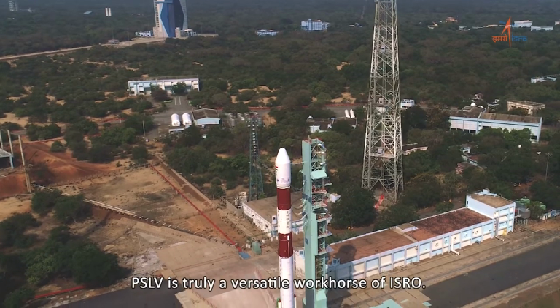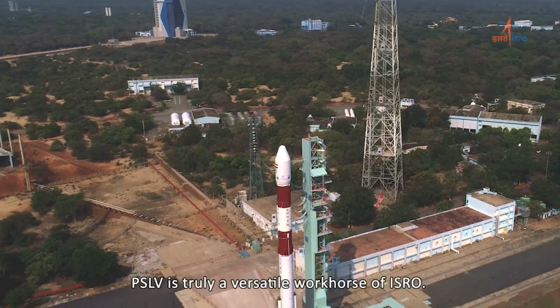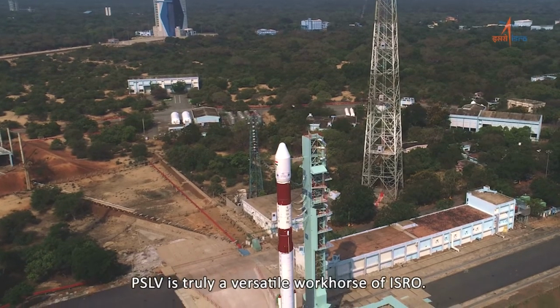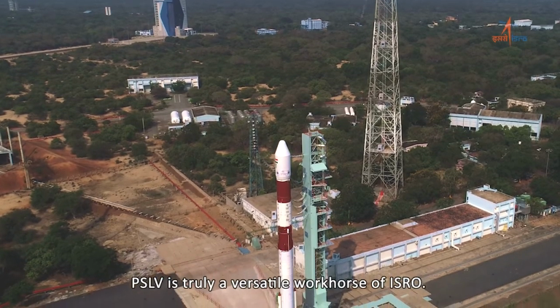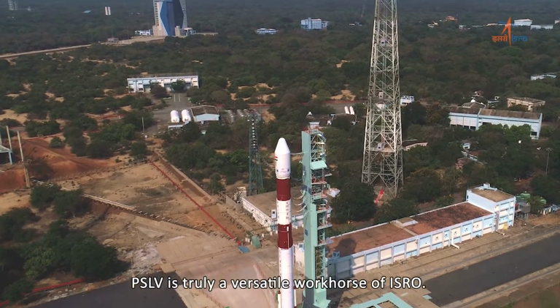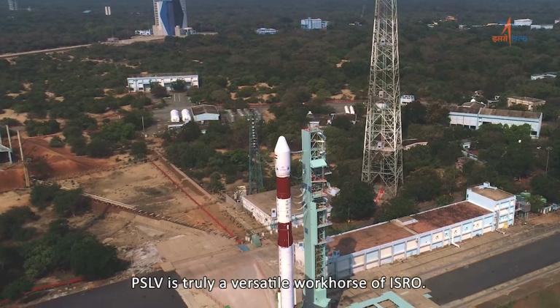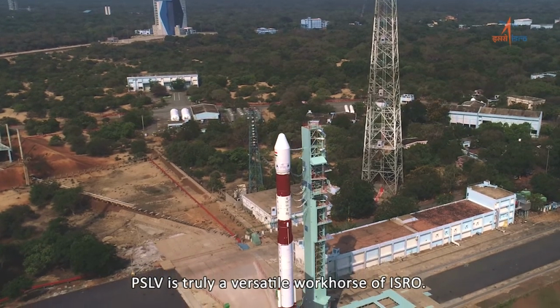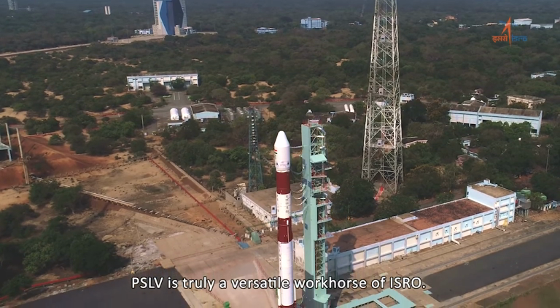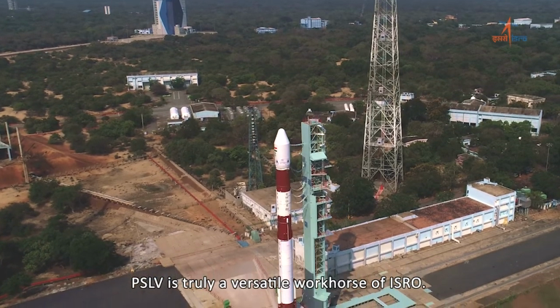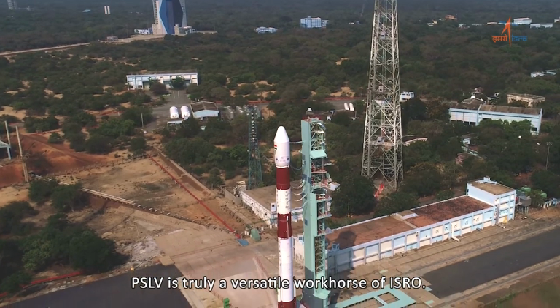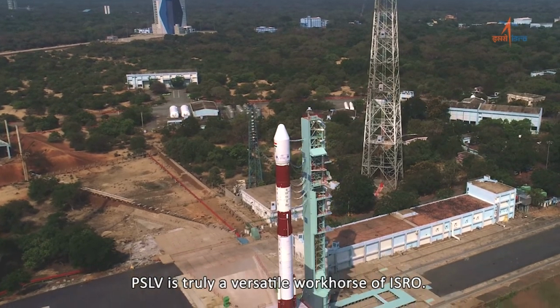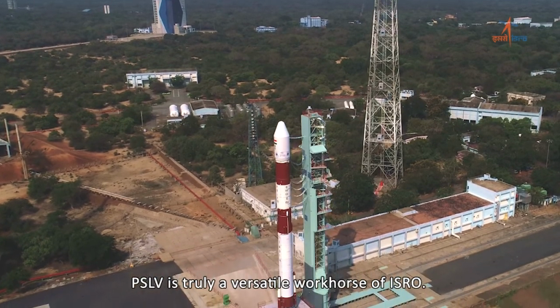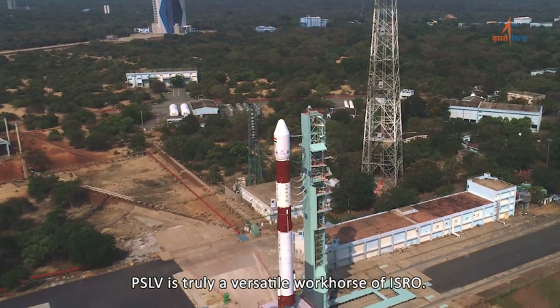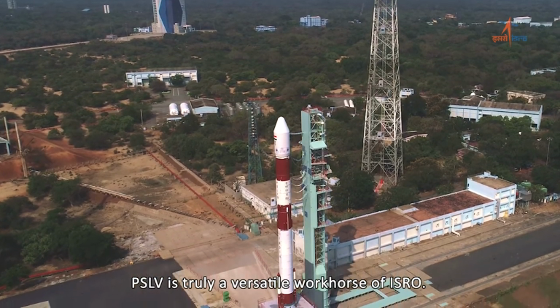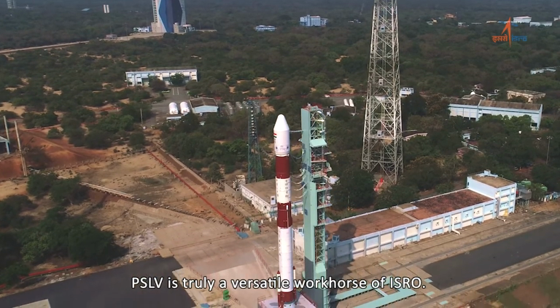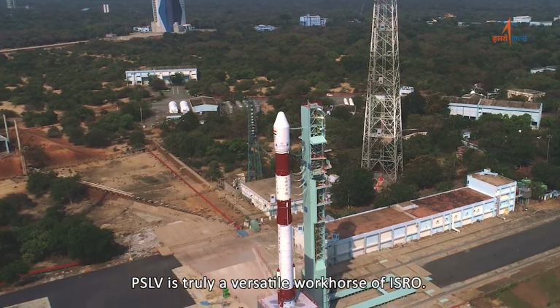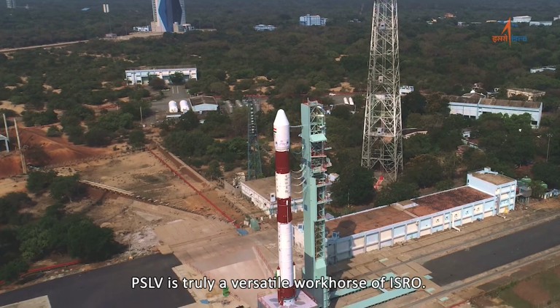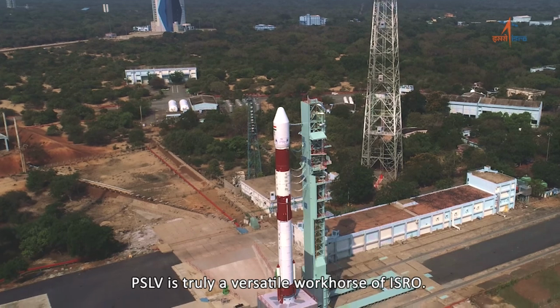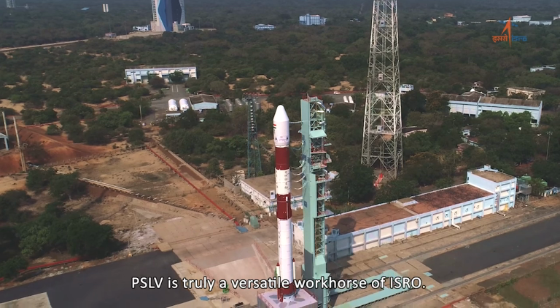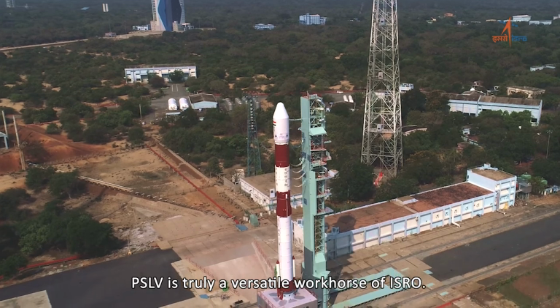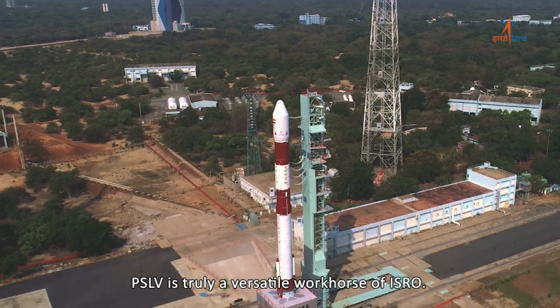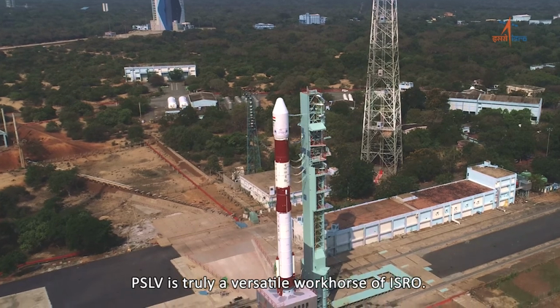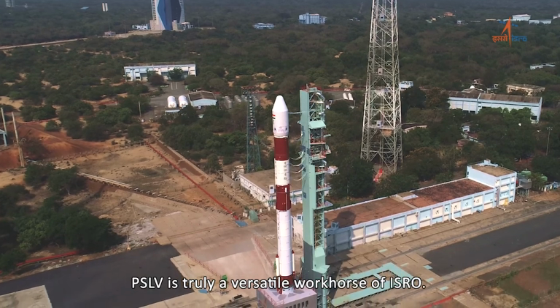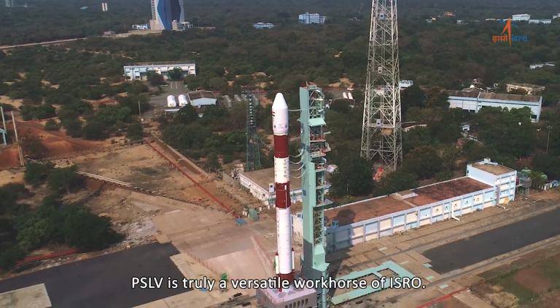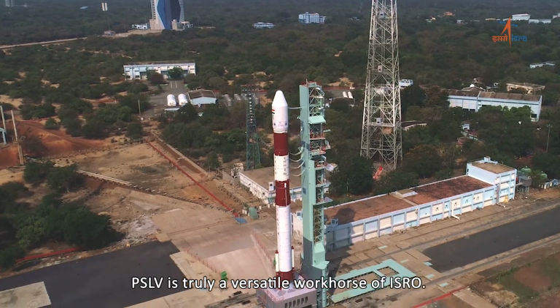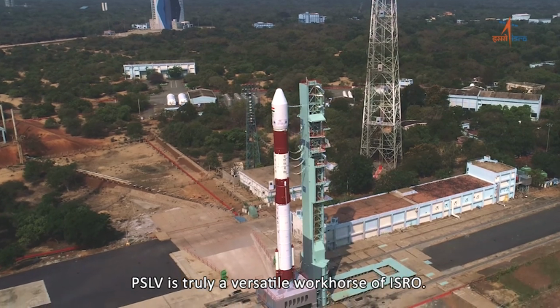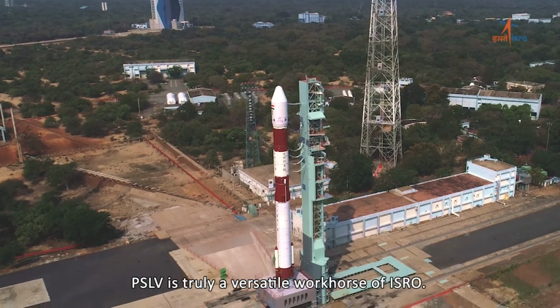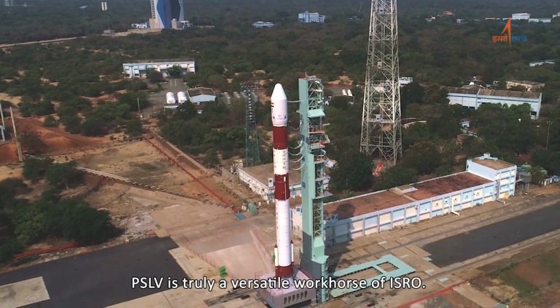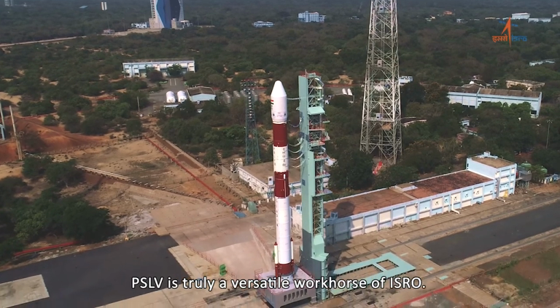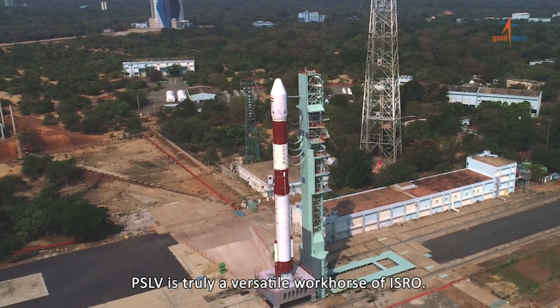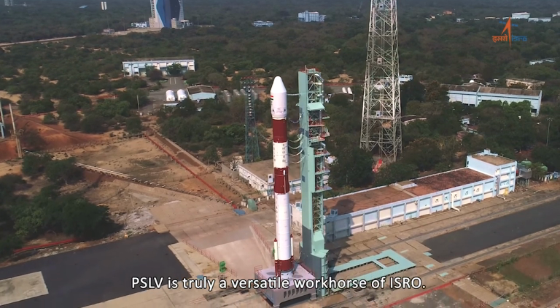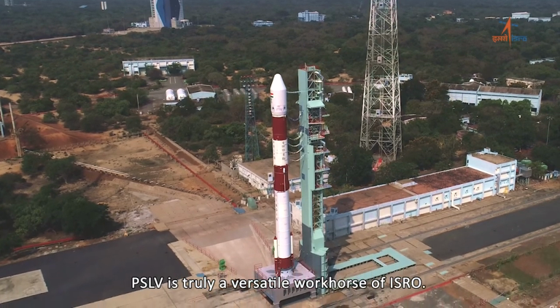PSLV is truly a versatile workhorse of ISRO.